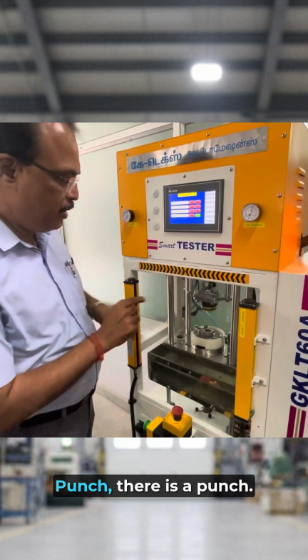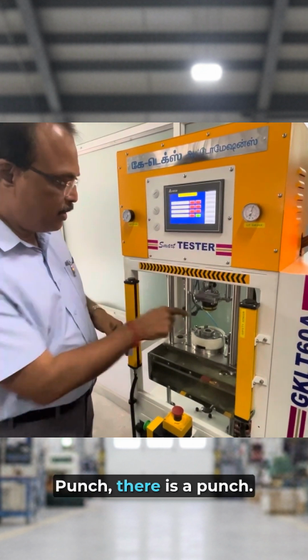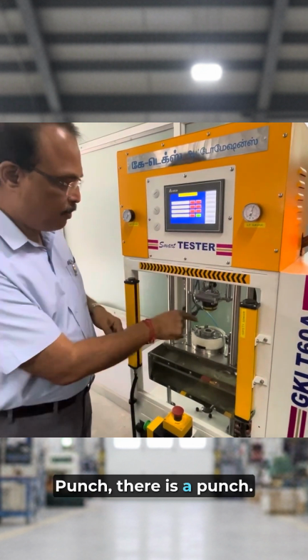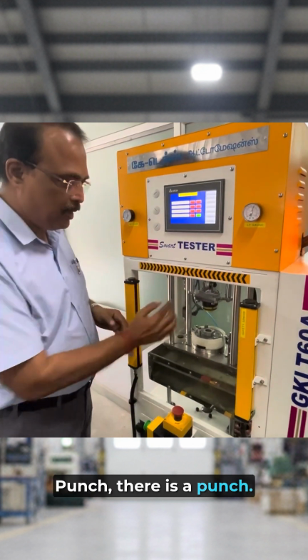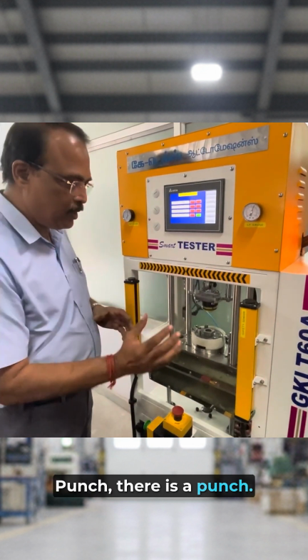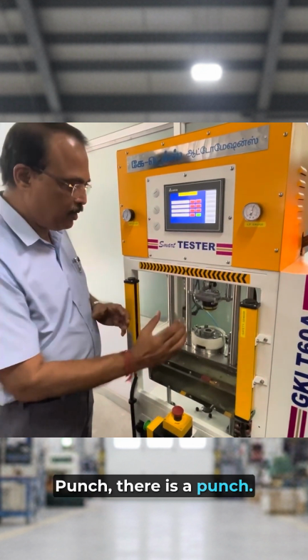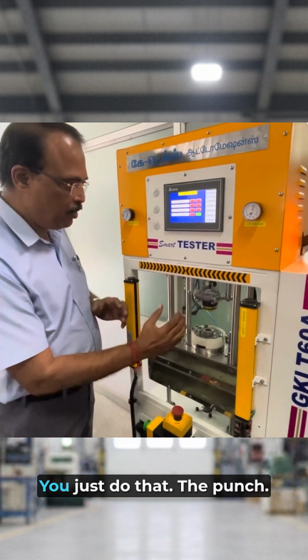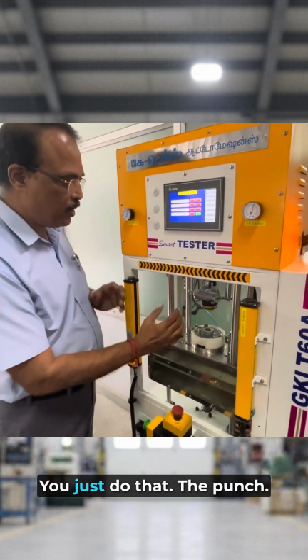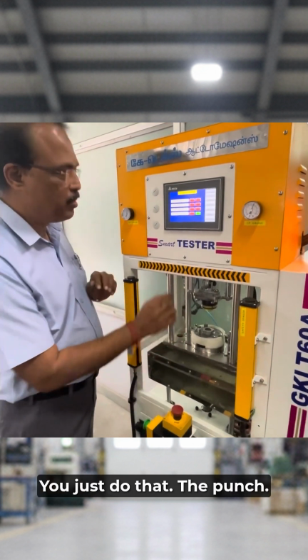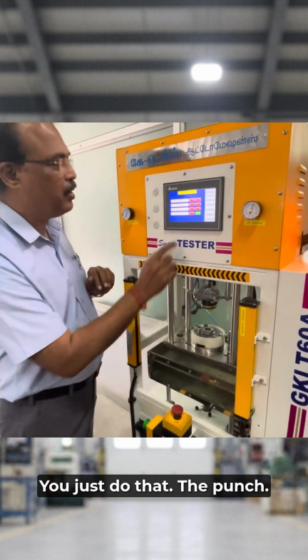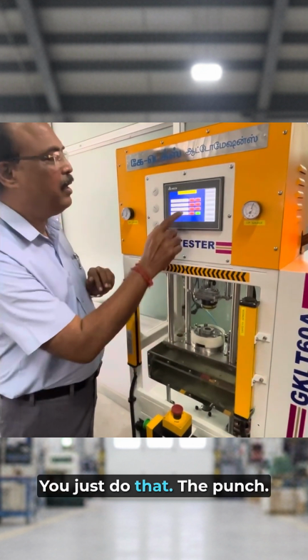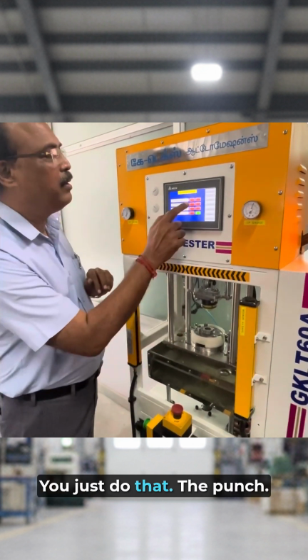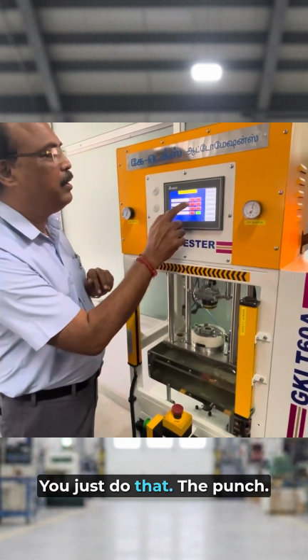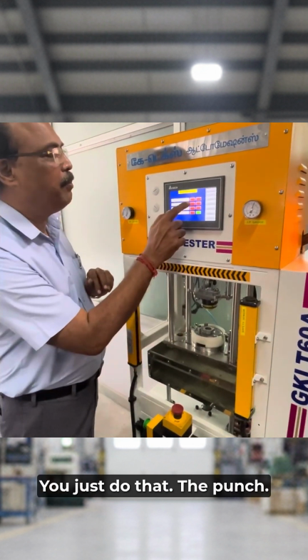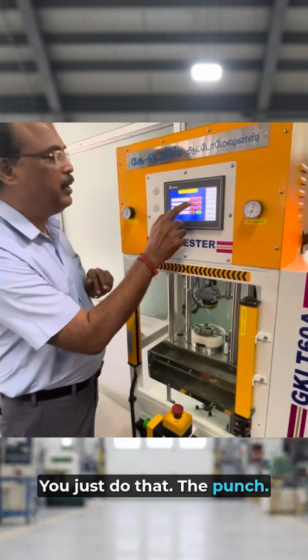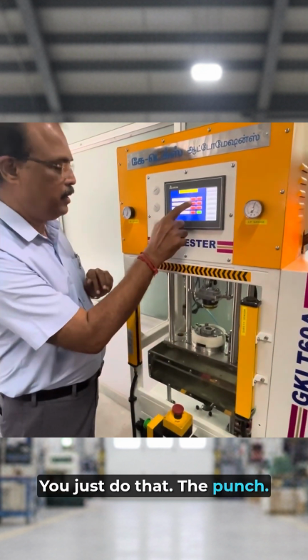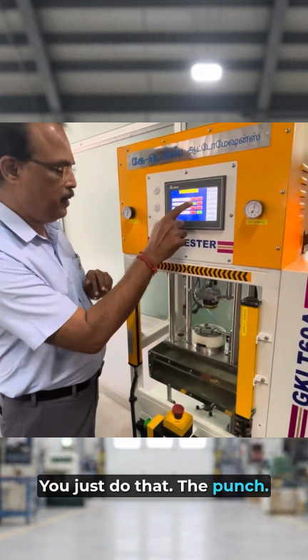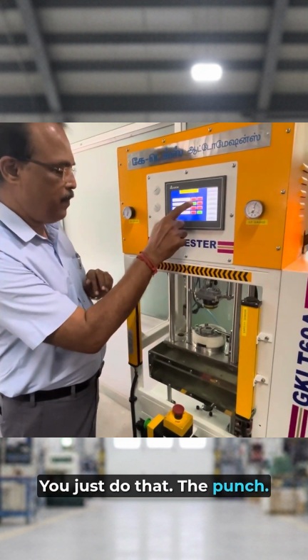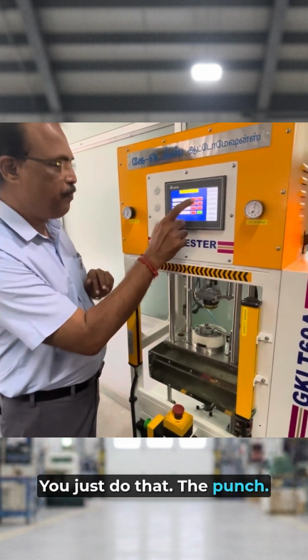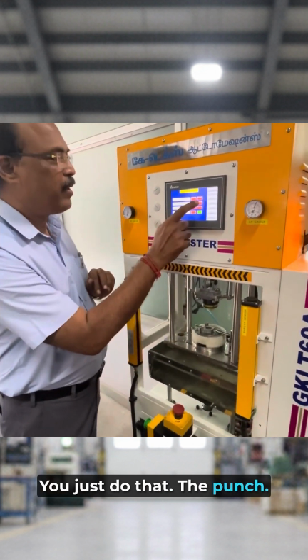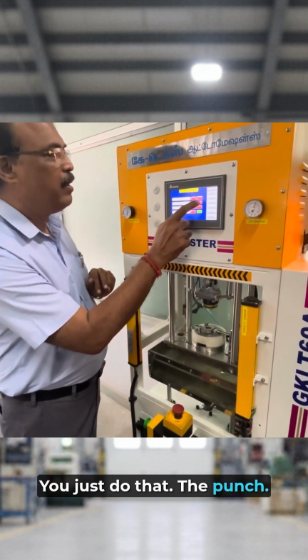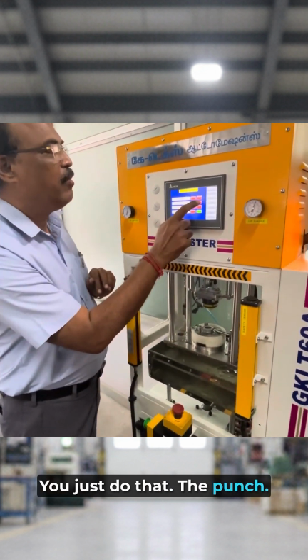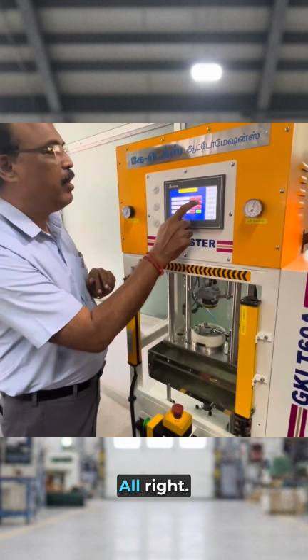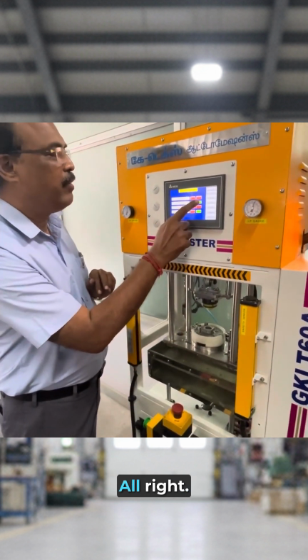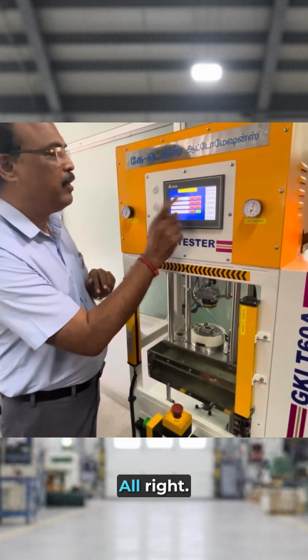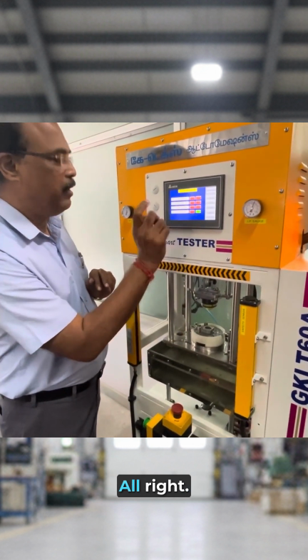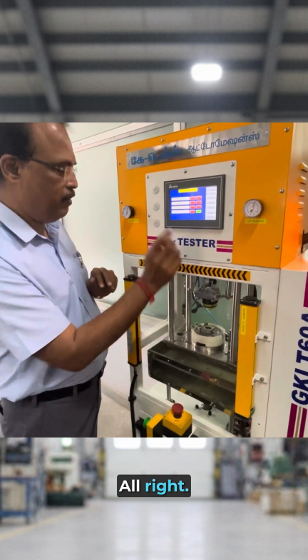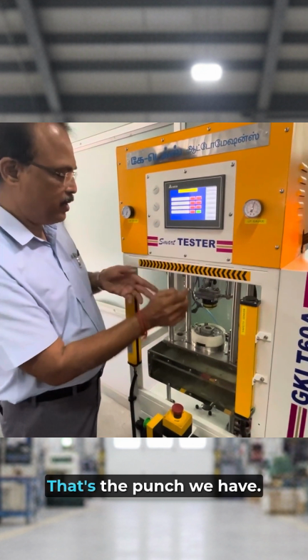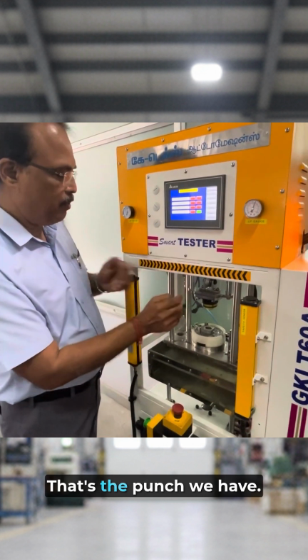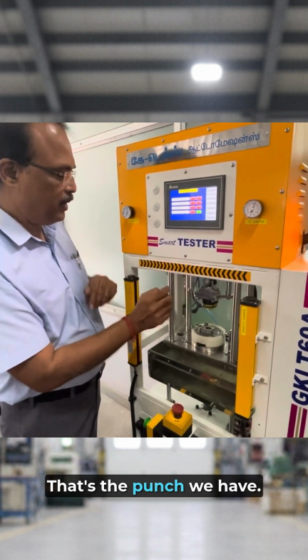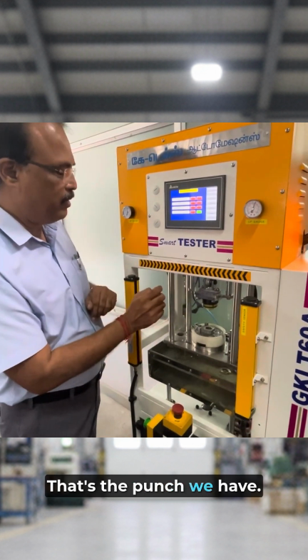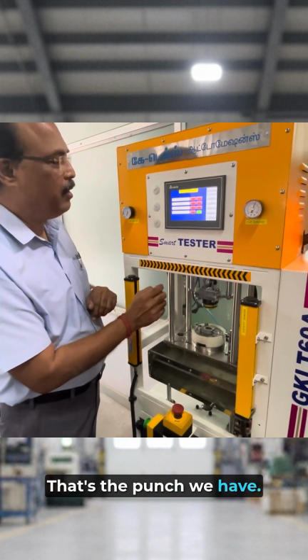There is a punch — you just do that. The punch. Reverse the punch we have.